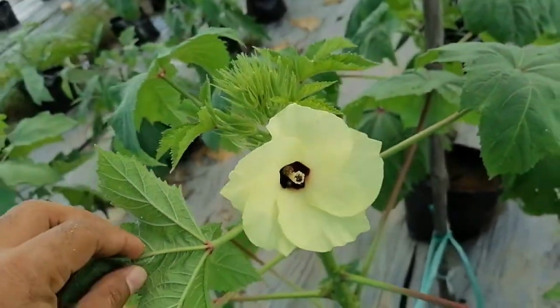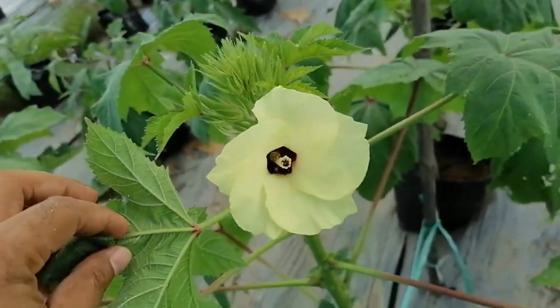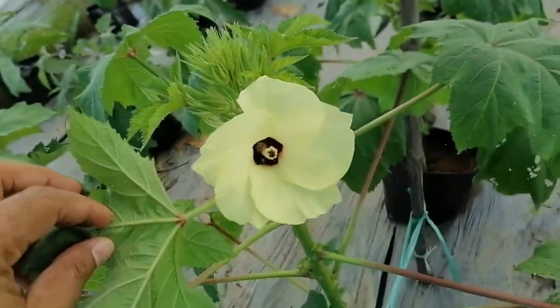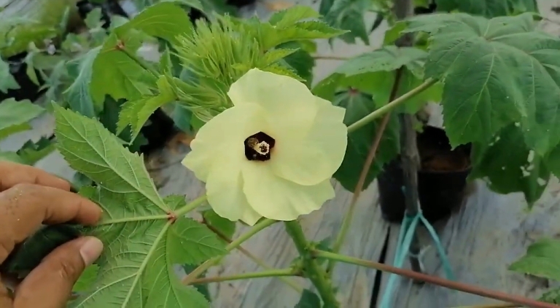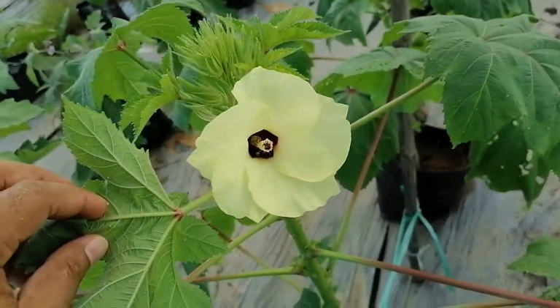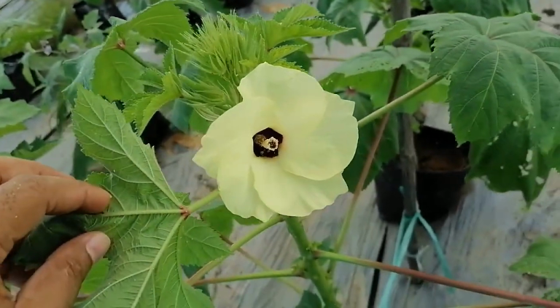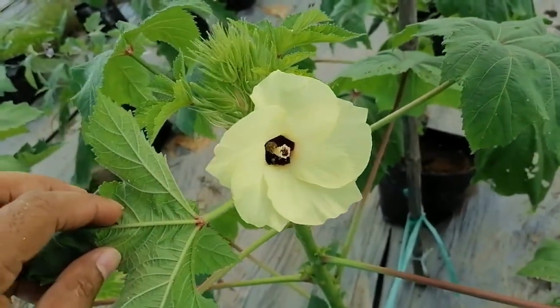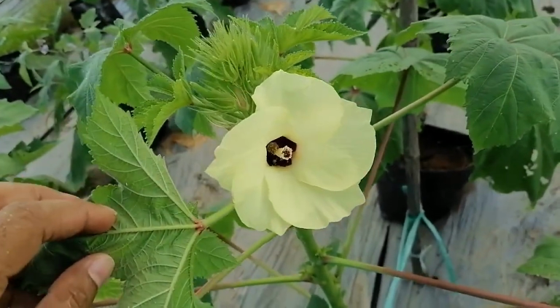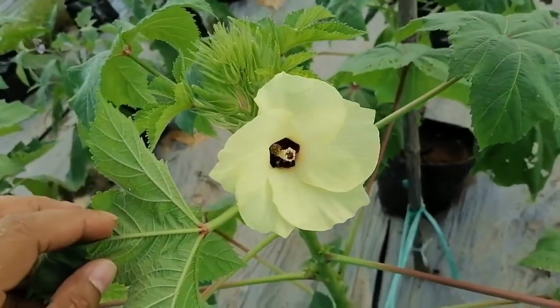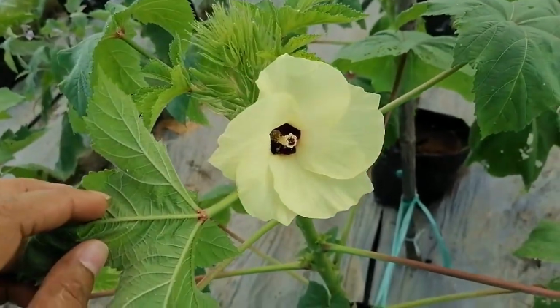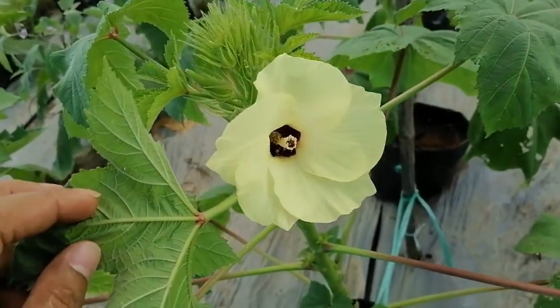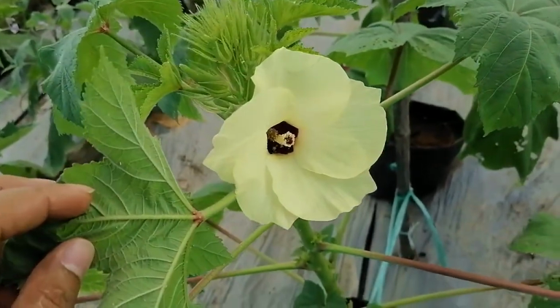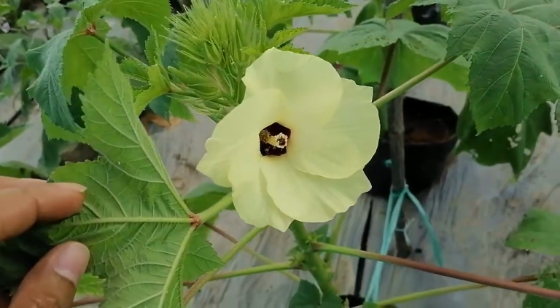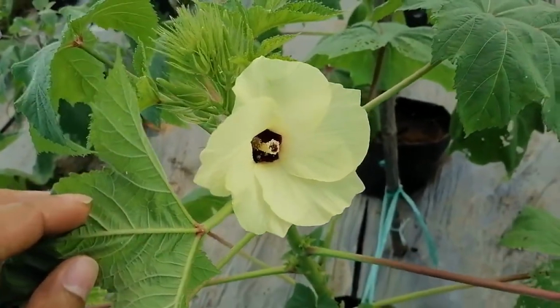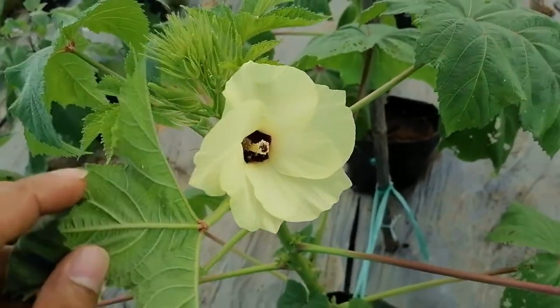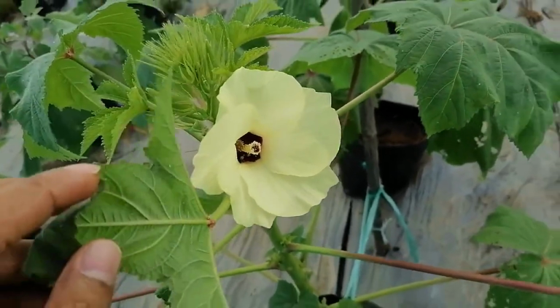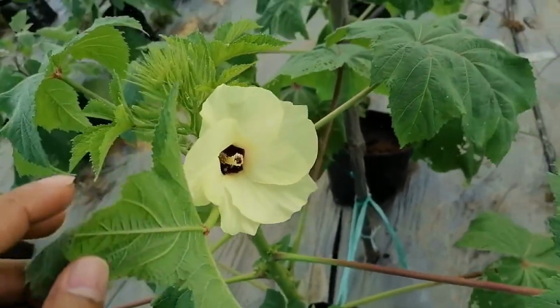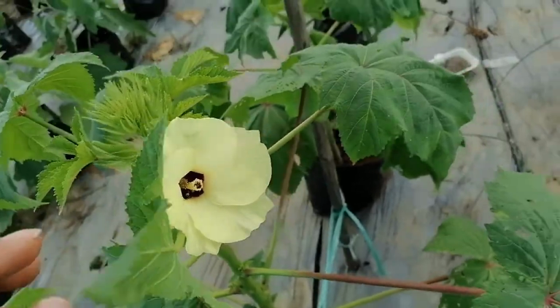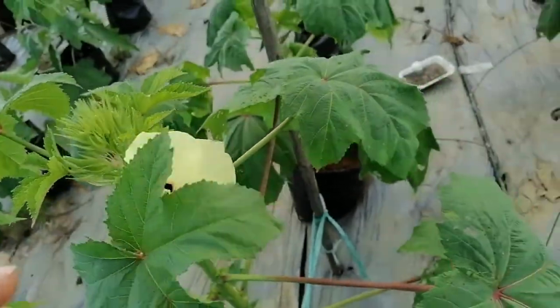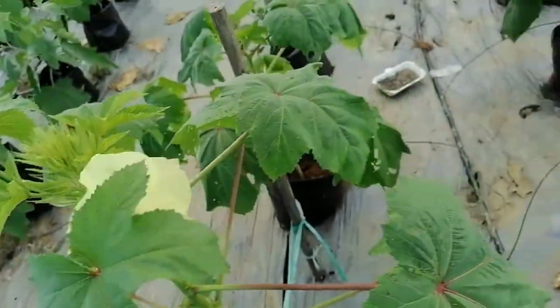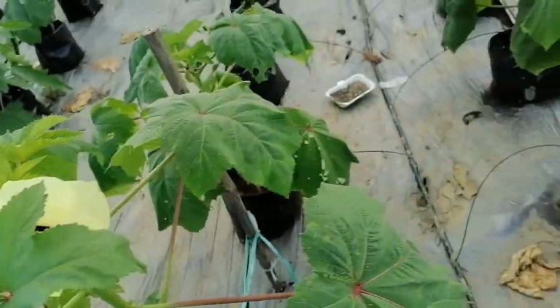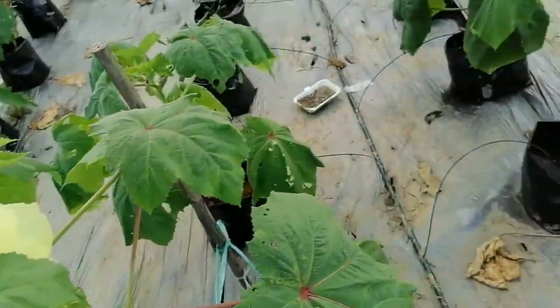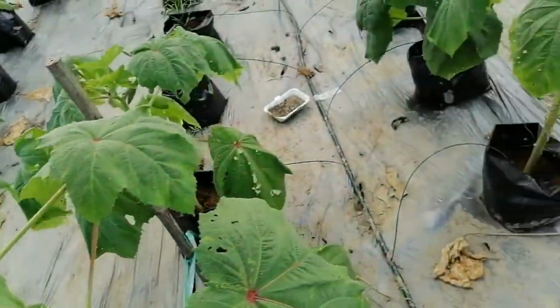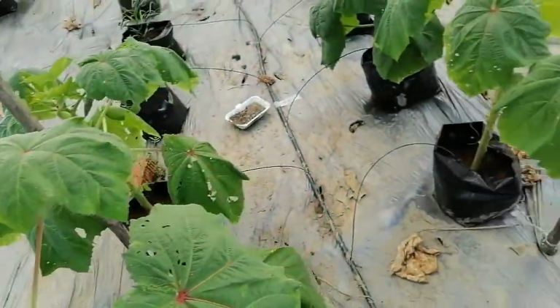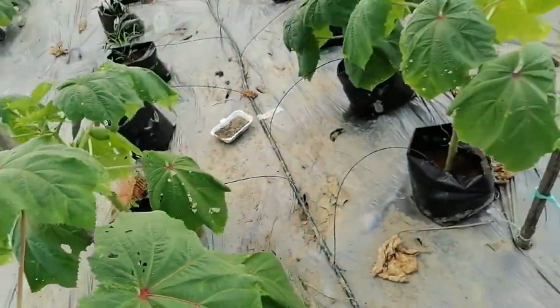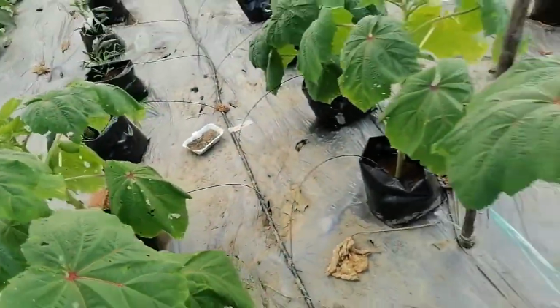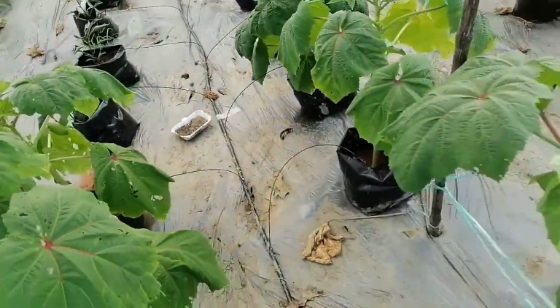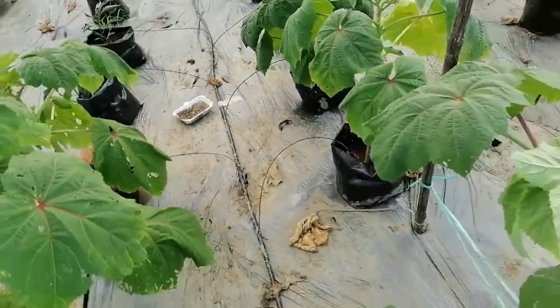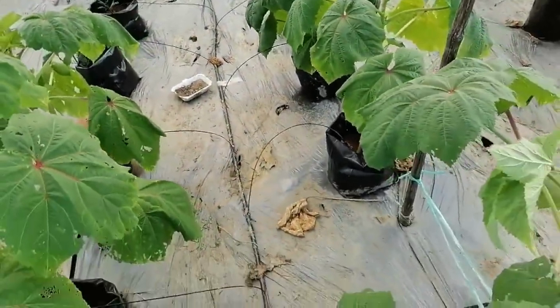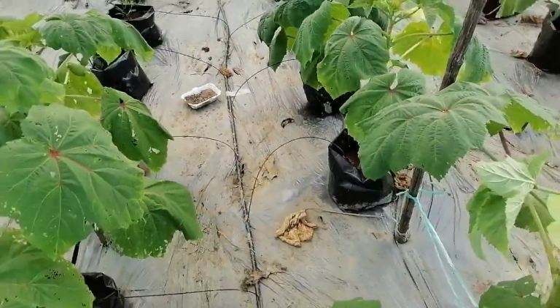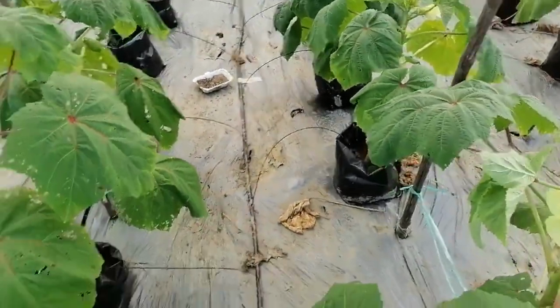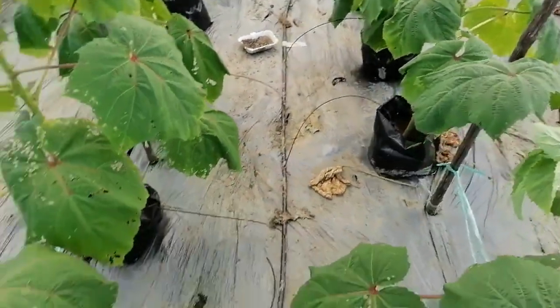This is the okra flower — this means the dhedosher phool, this is the dhedosher phool.